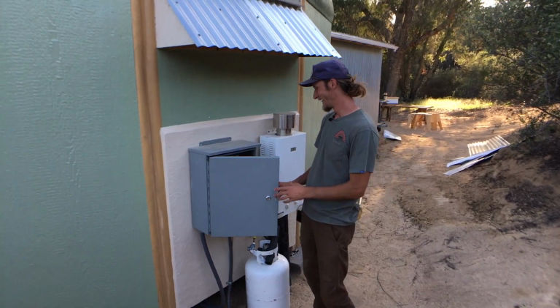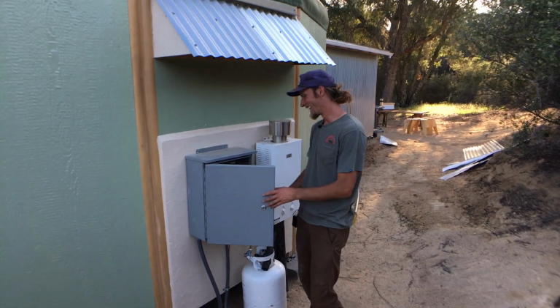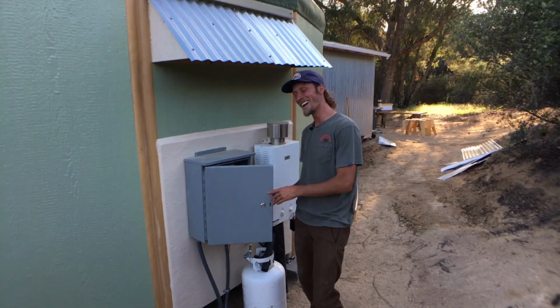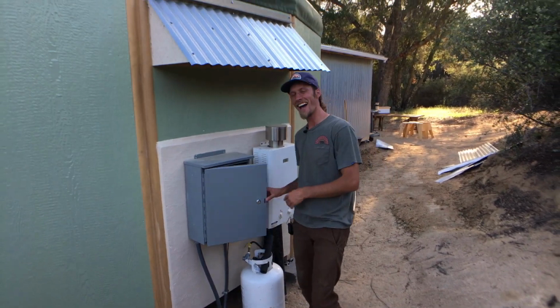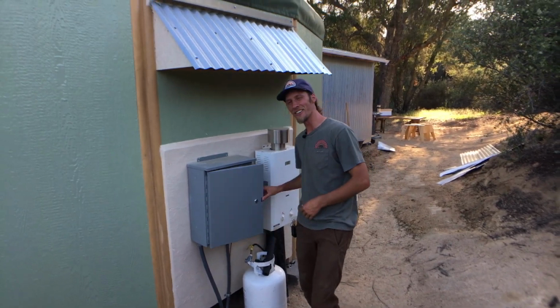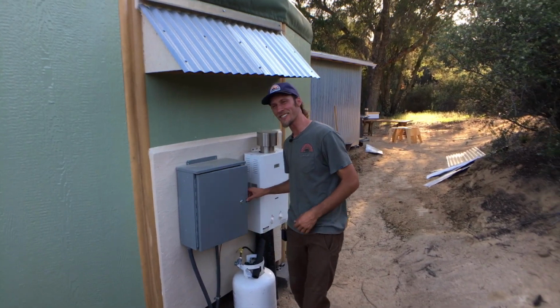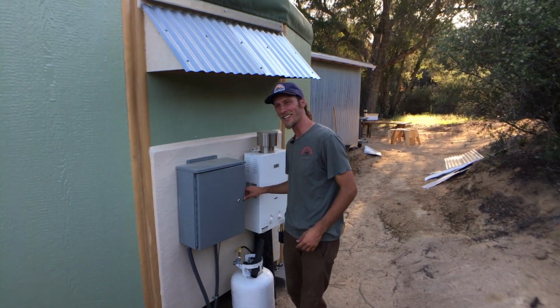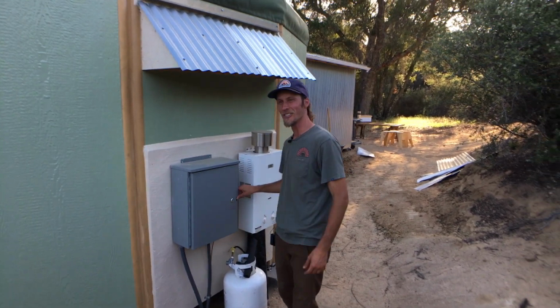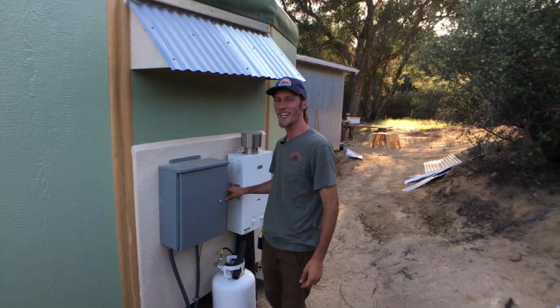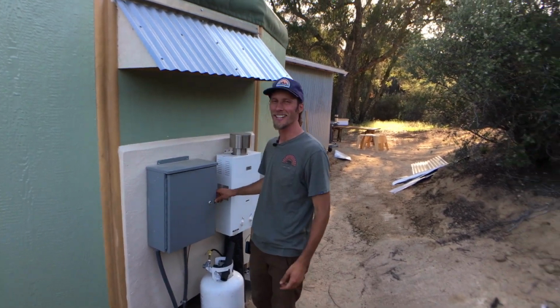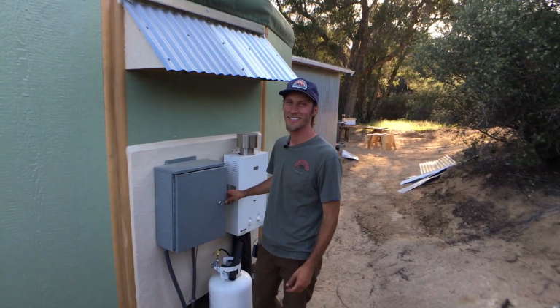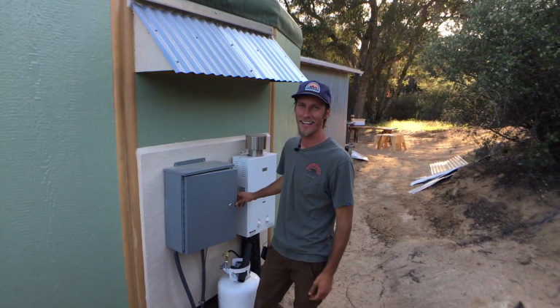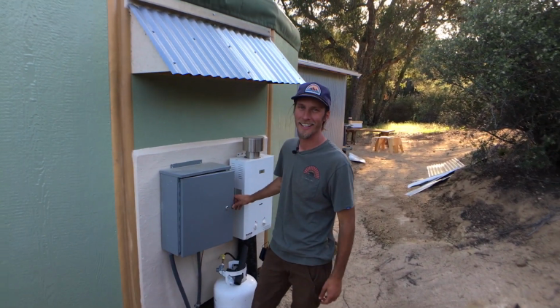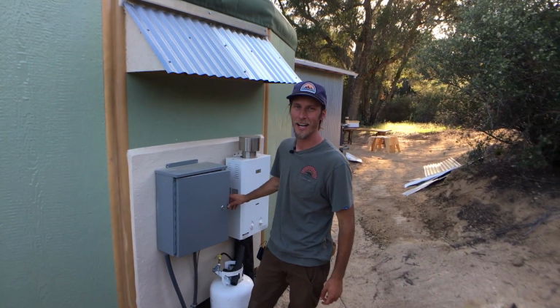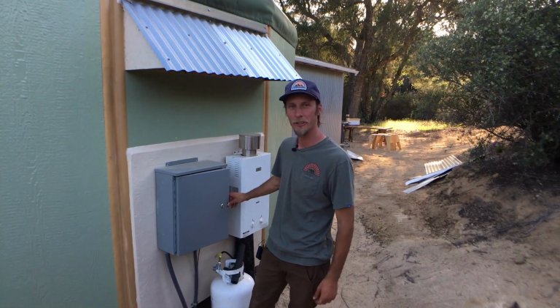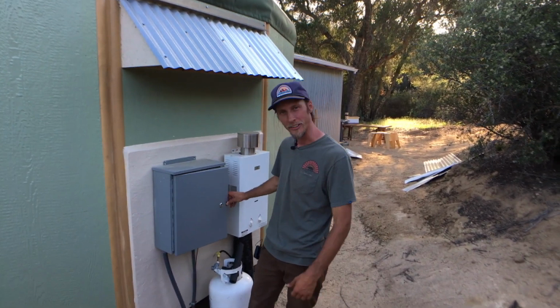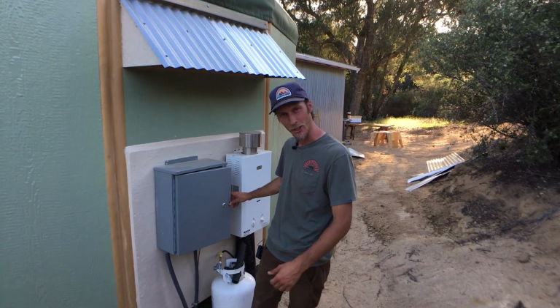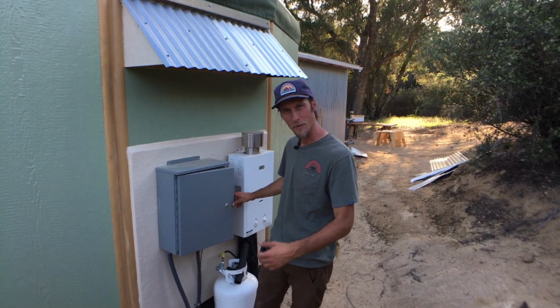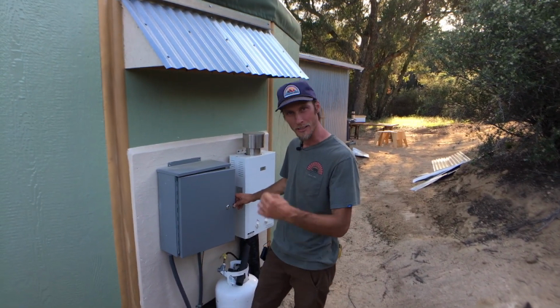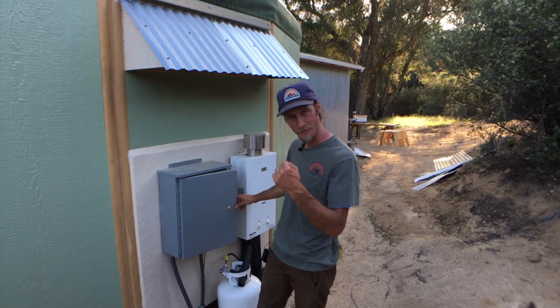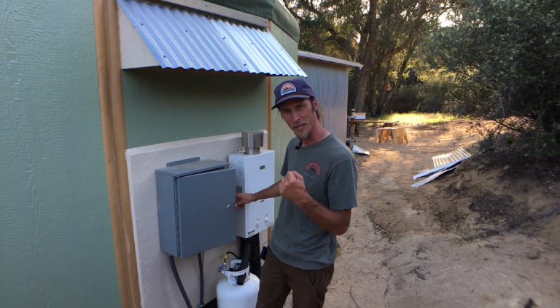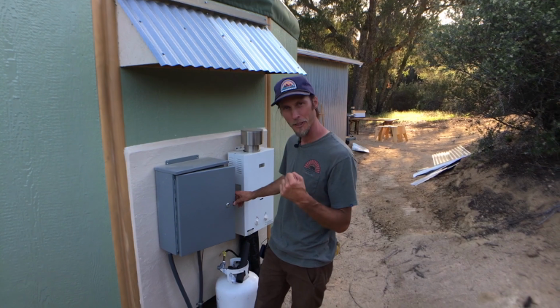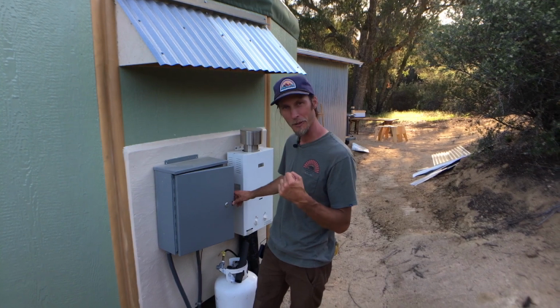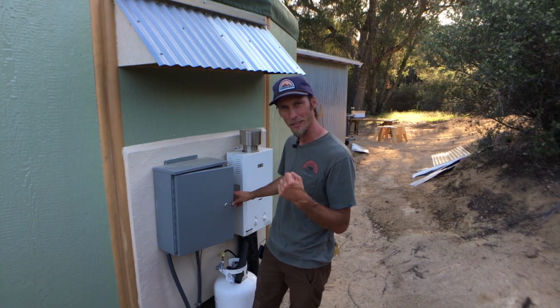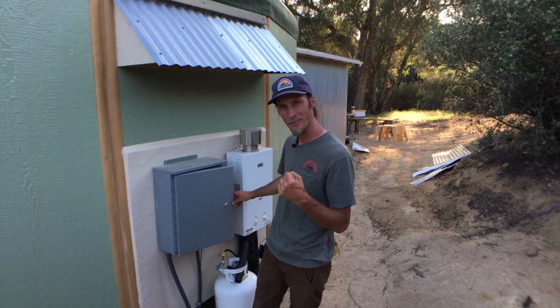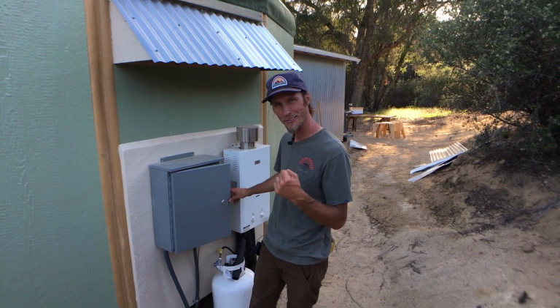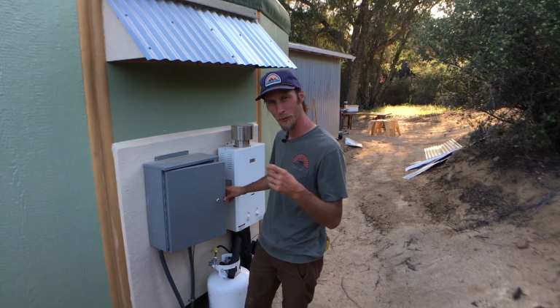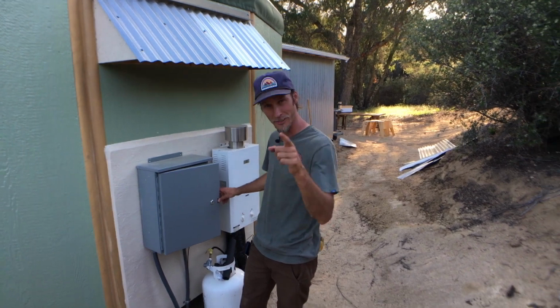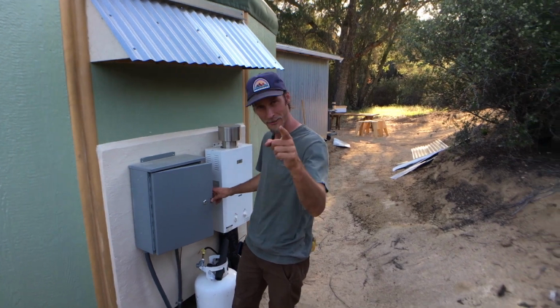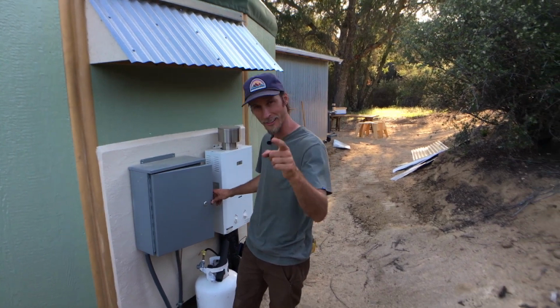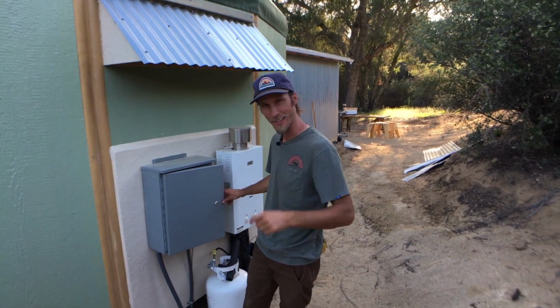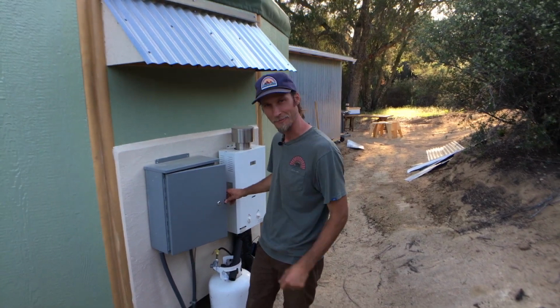This is Seven Jen signing off here at the Gomez Family Ranch. We'll see you next time.